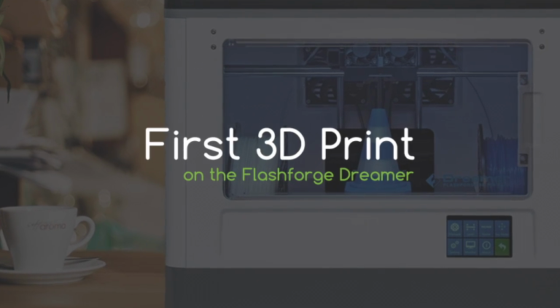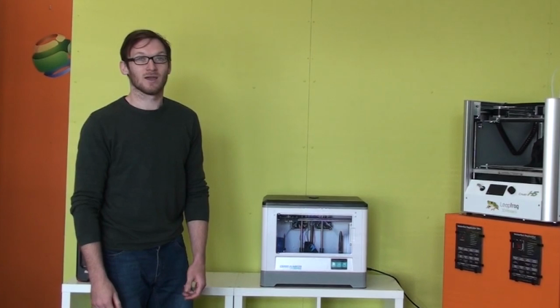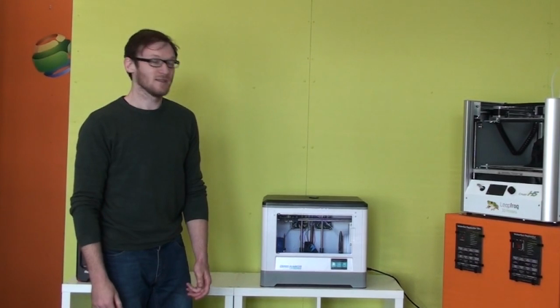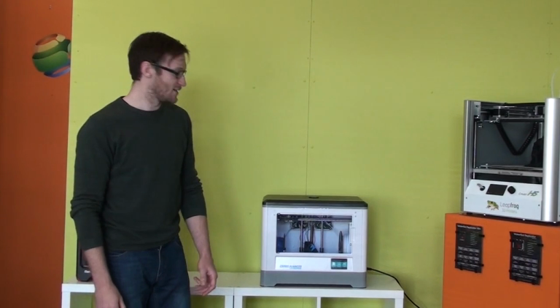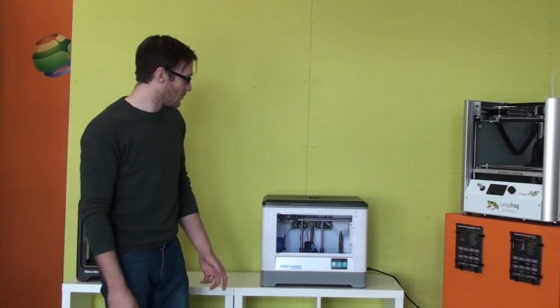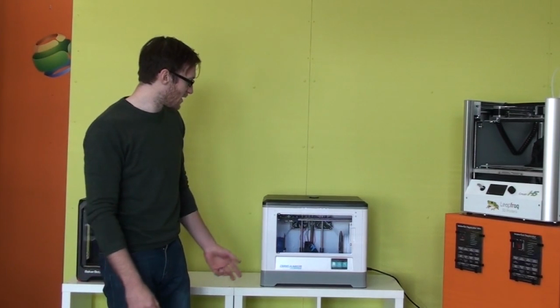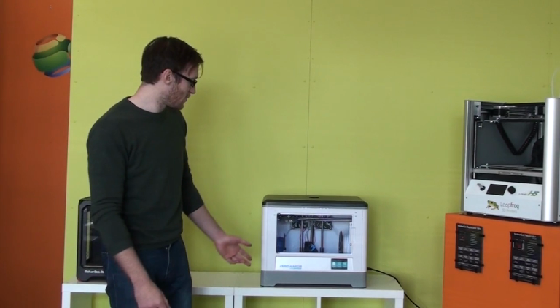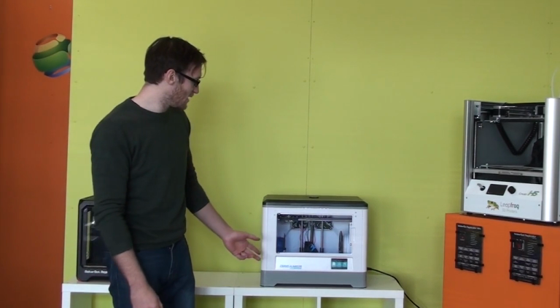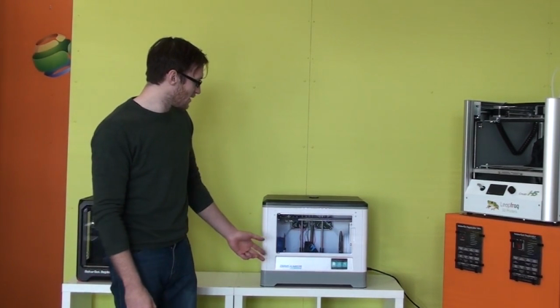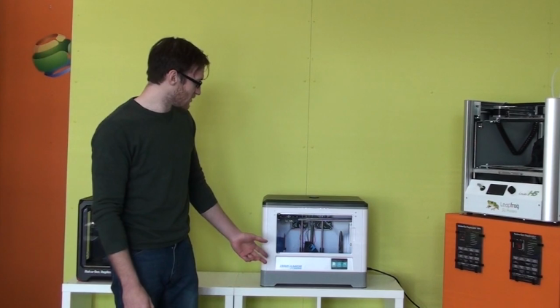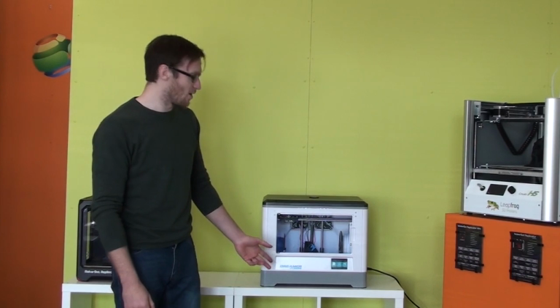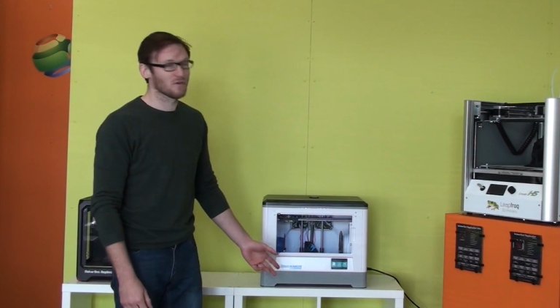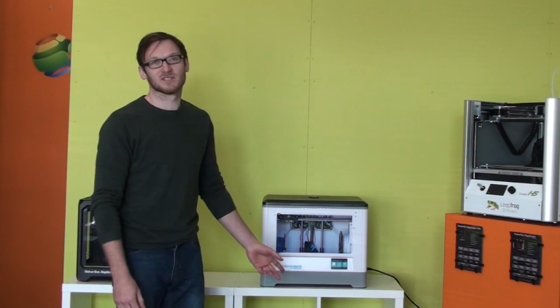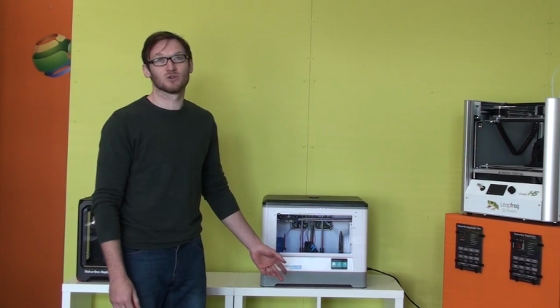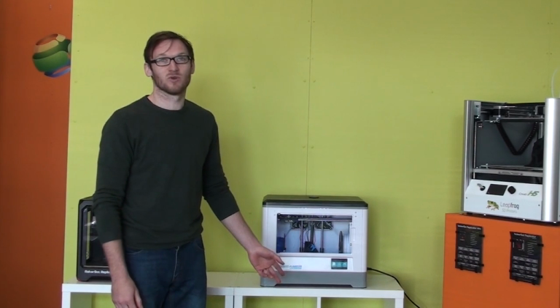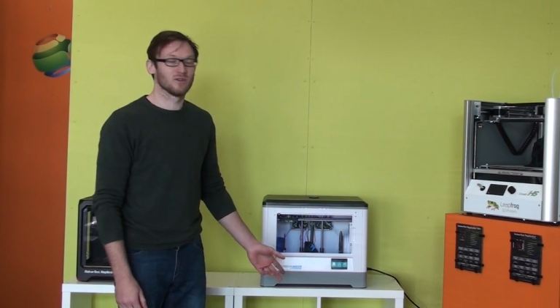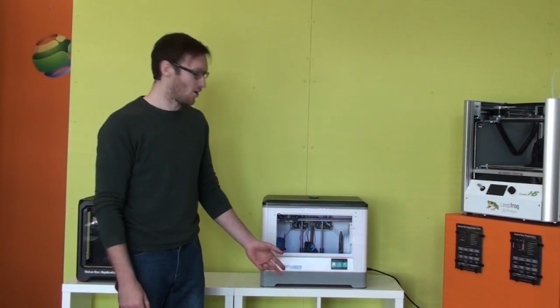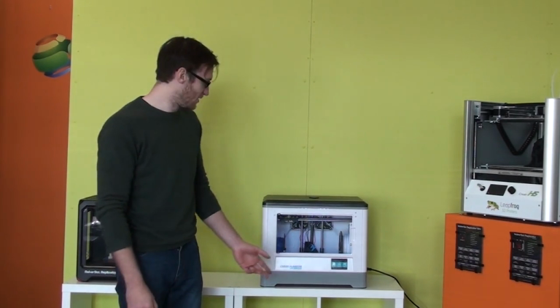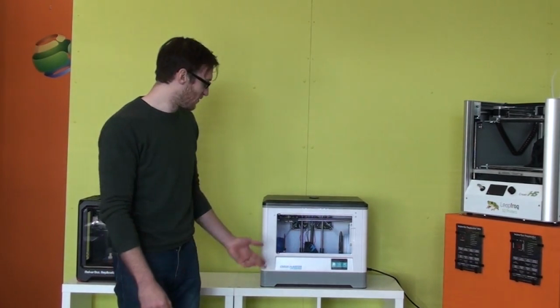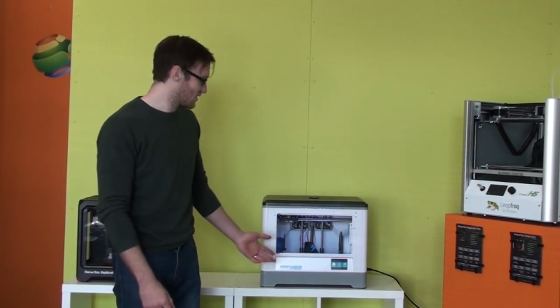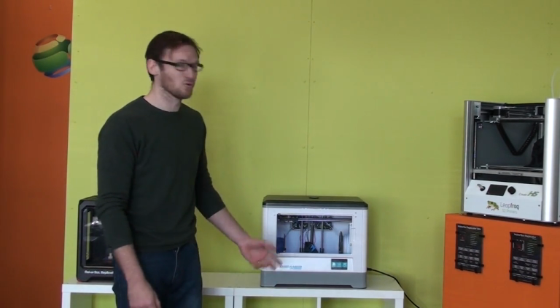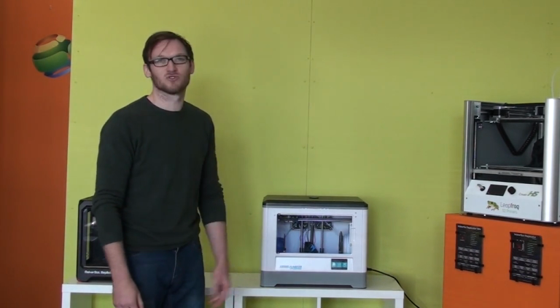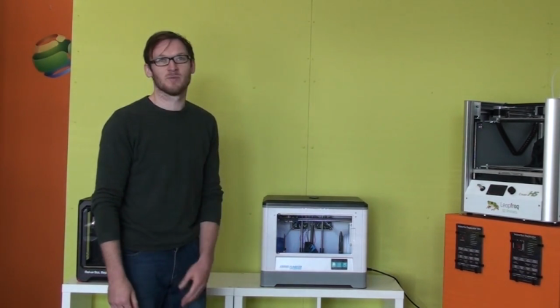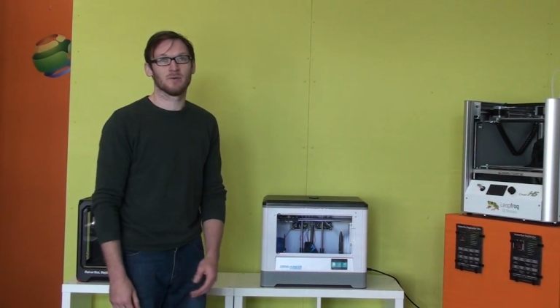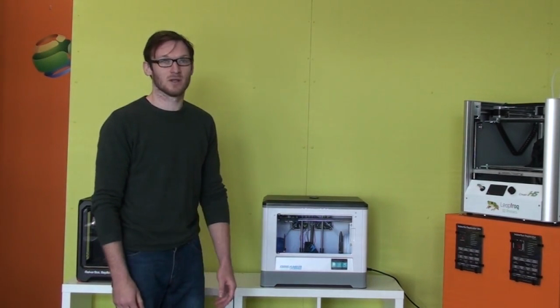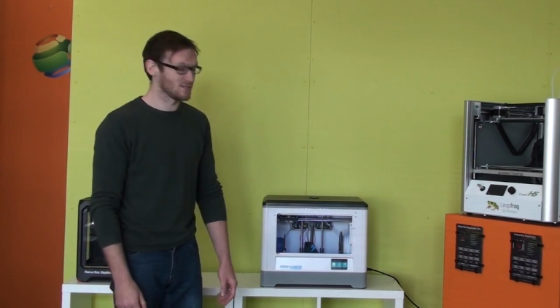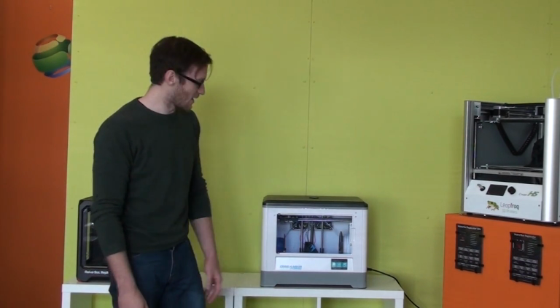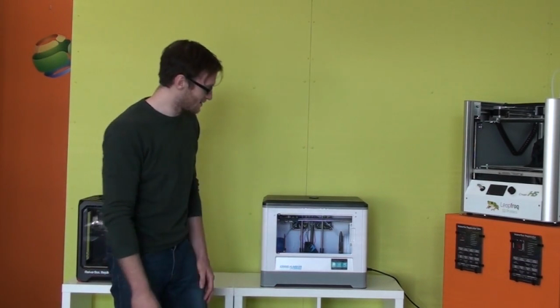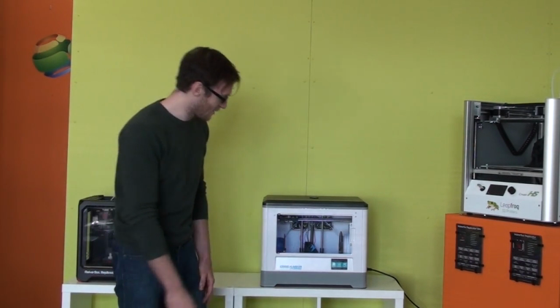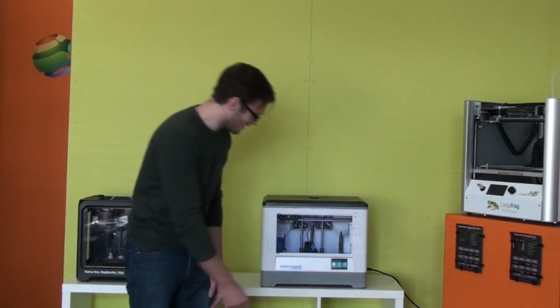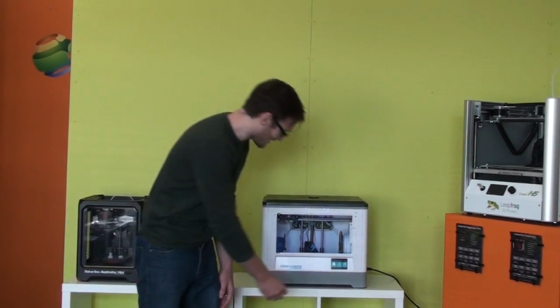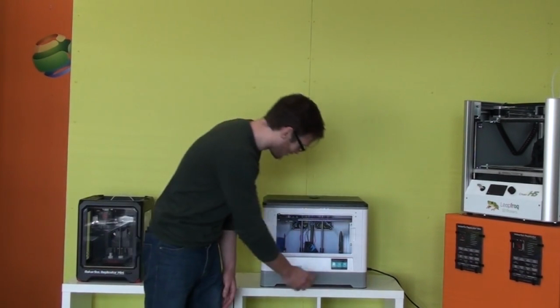Today we're going to be doing our first initial print on the Flashboard Streamer. Let's see how it turns out.